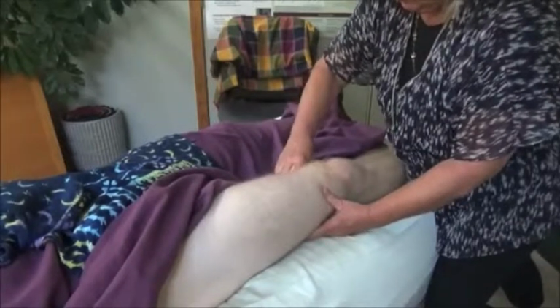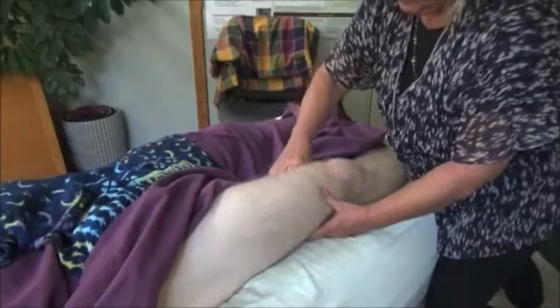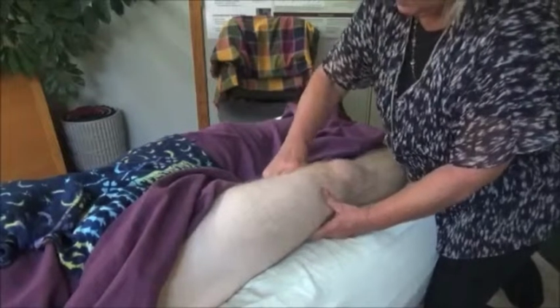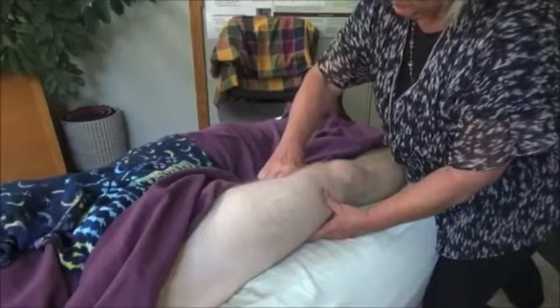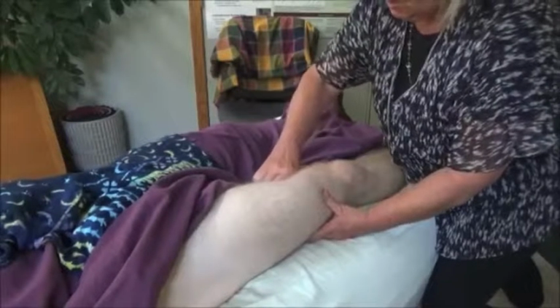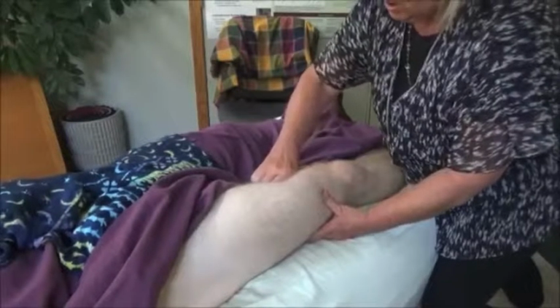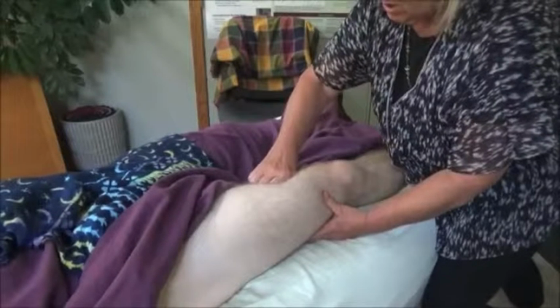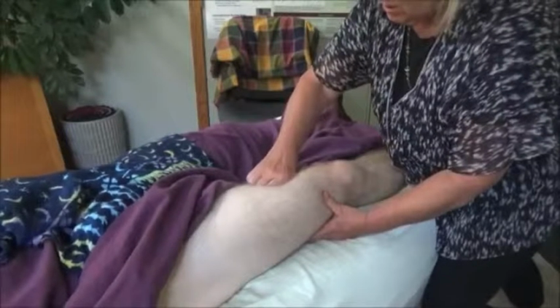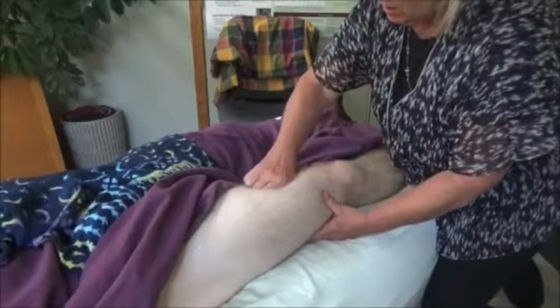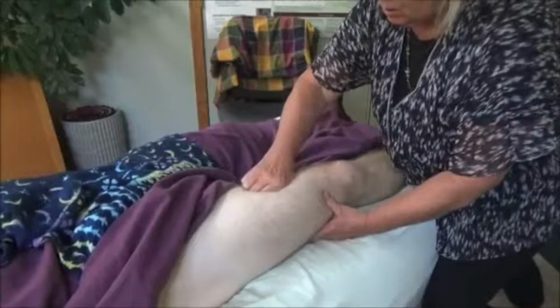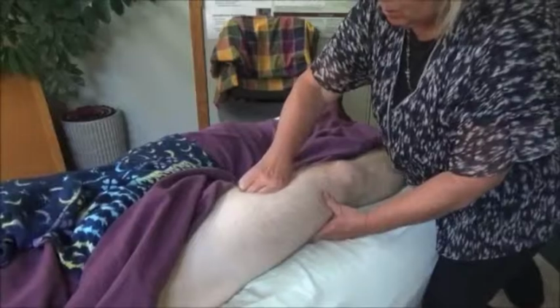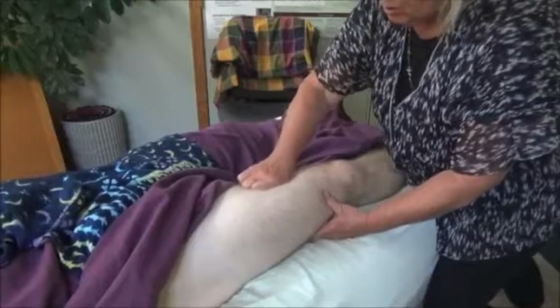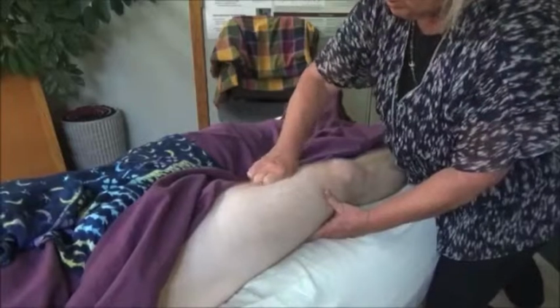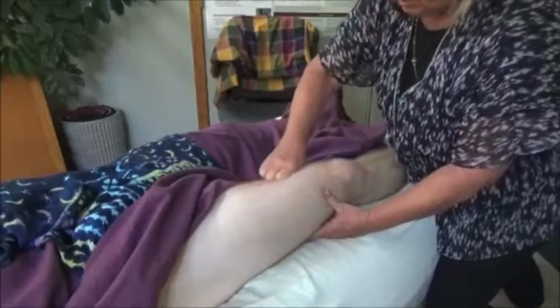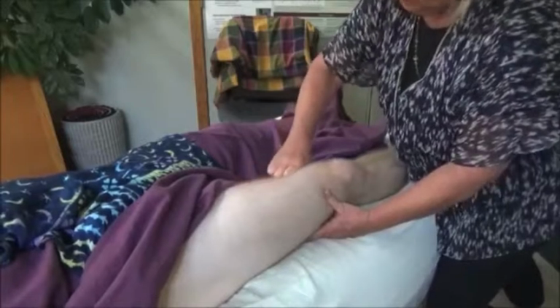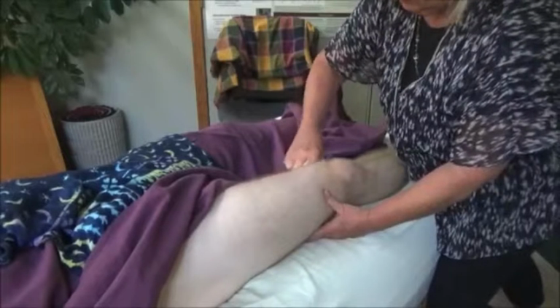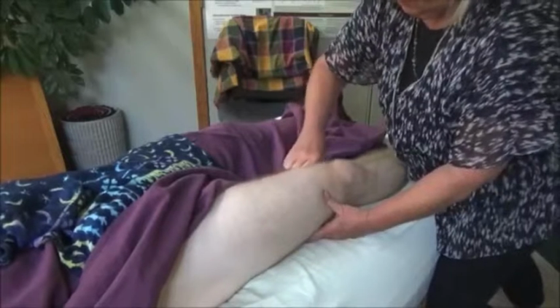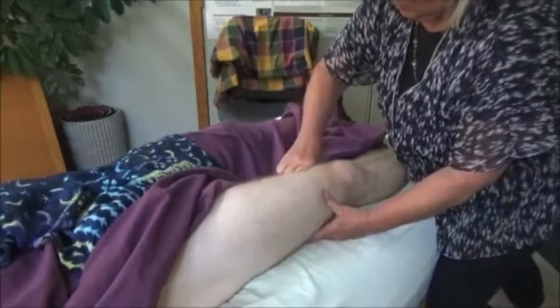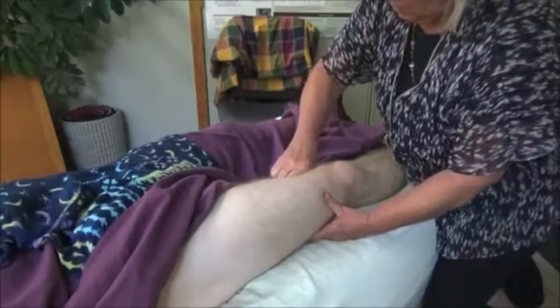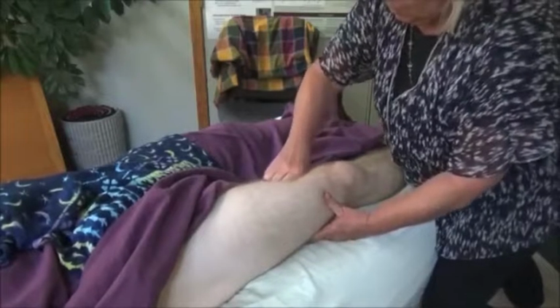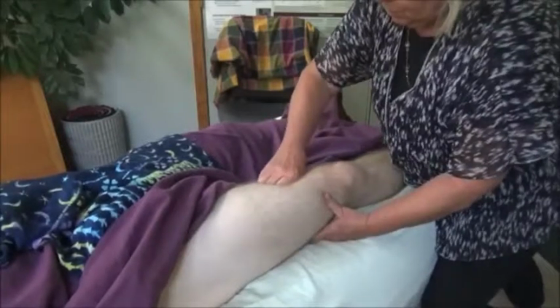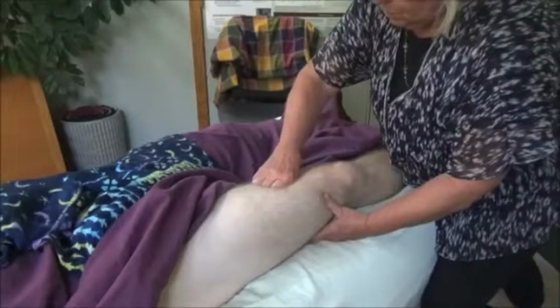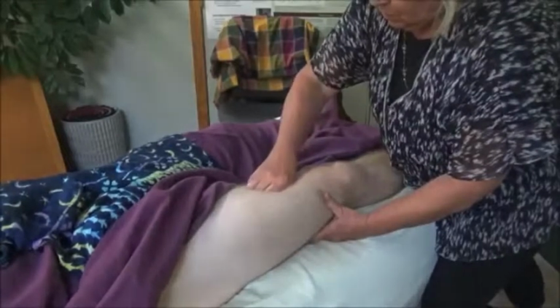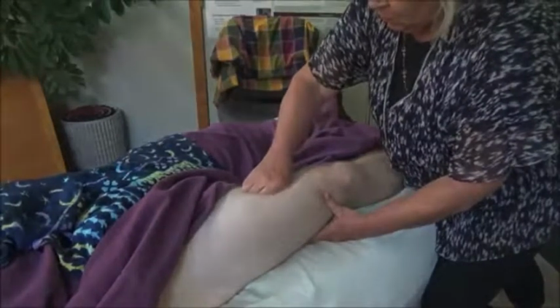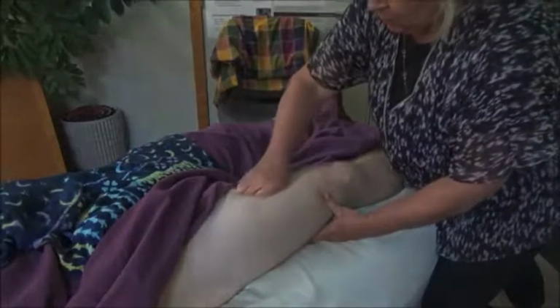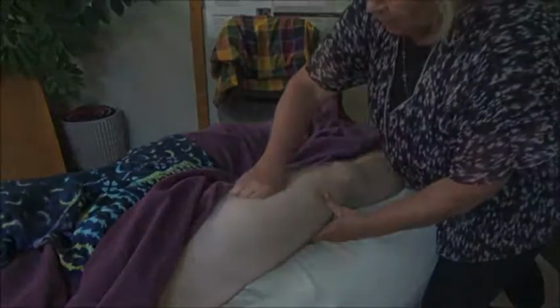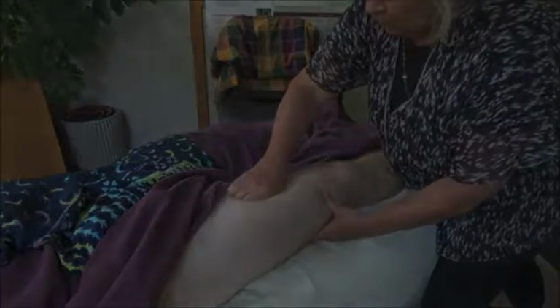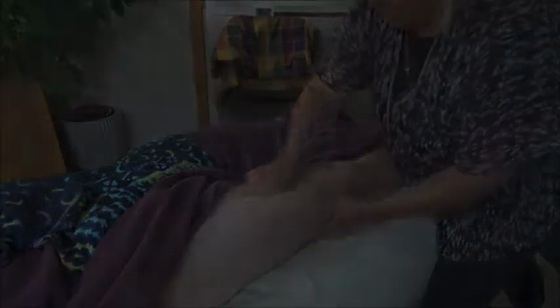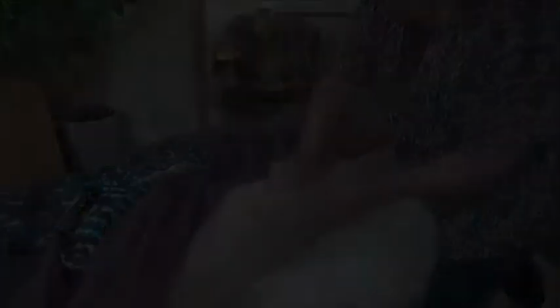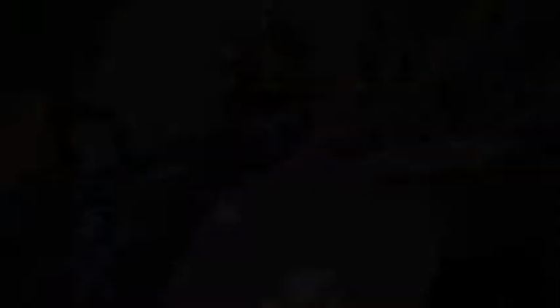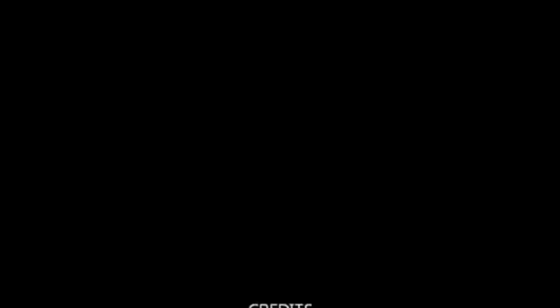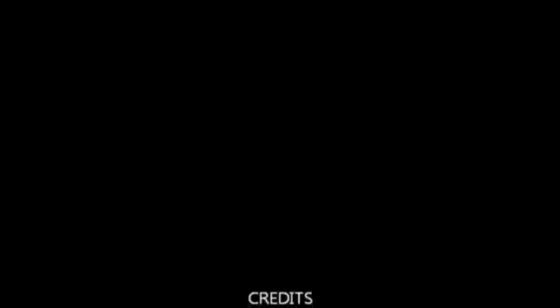Does that feel good? Yes. Am I pushing too hard for you? No, it's good.